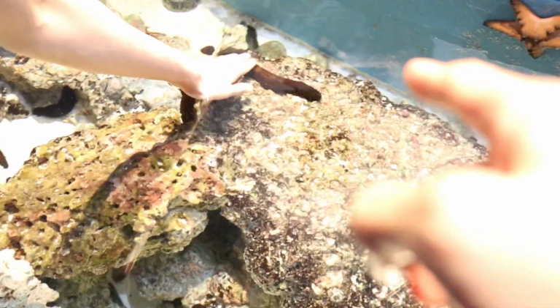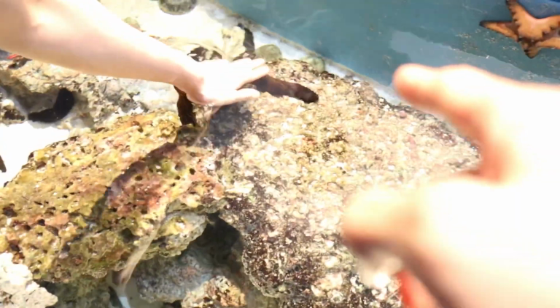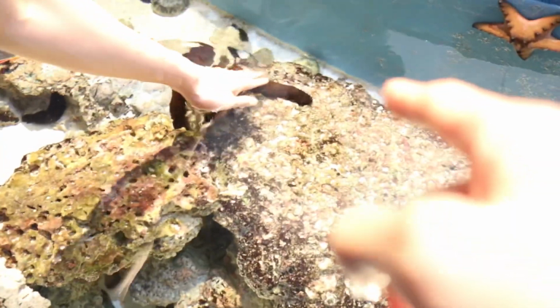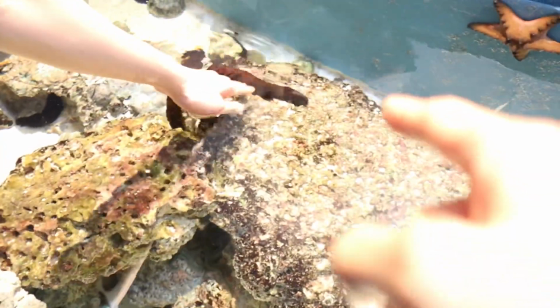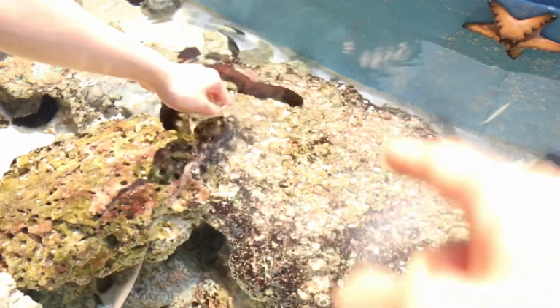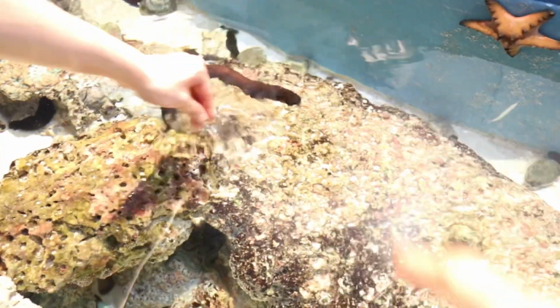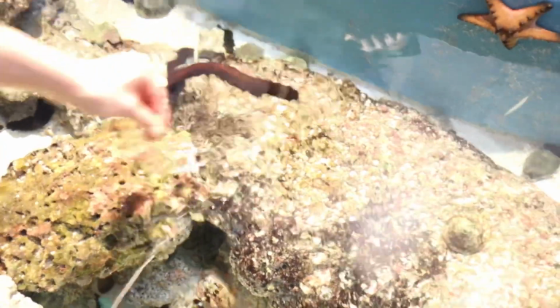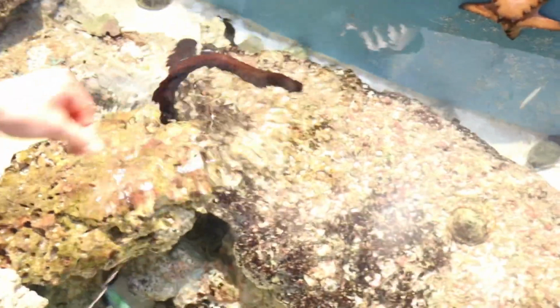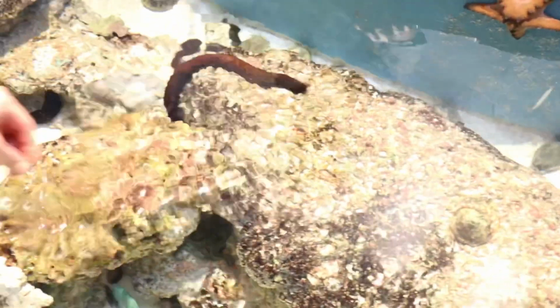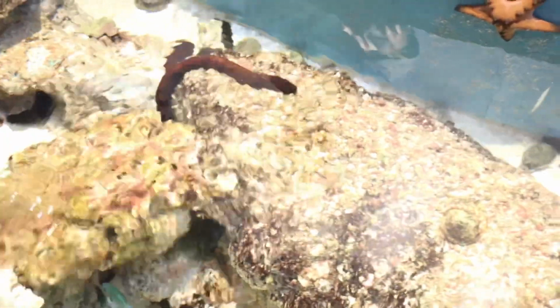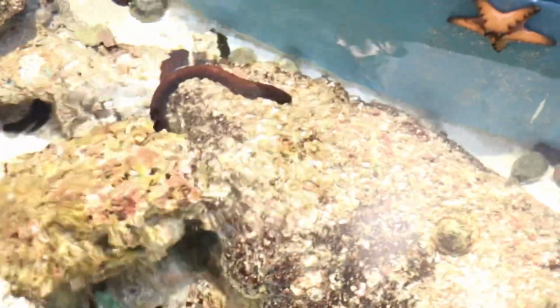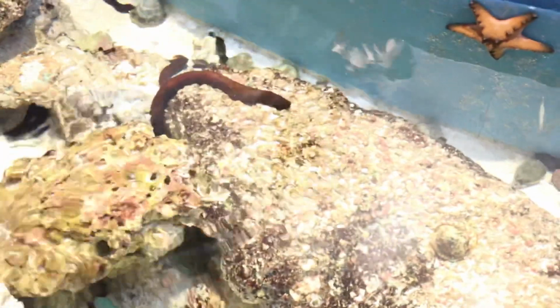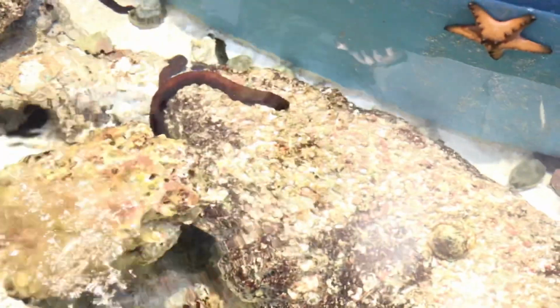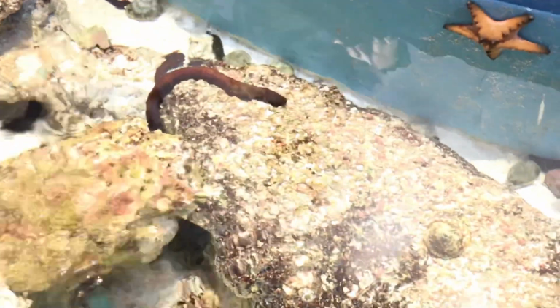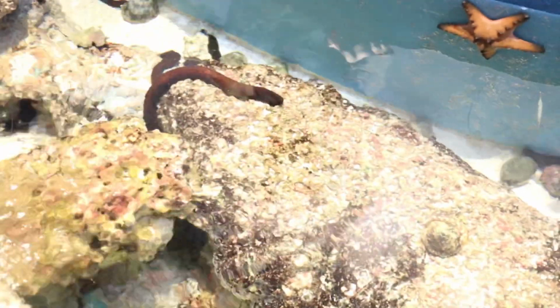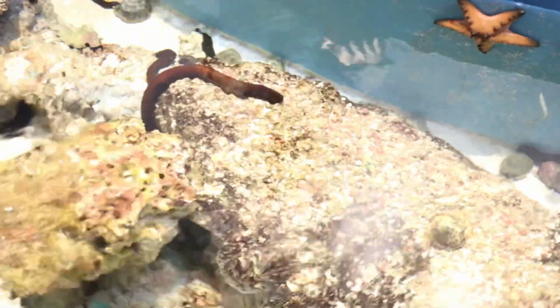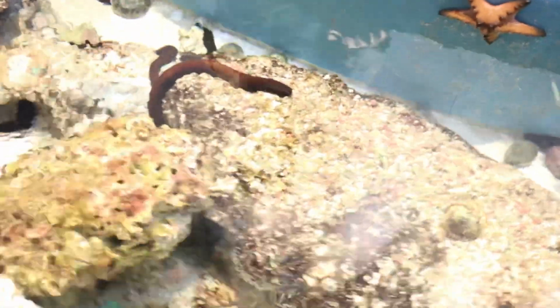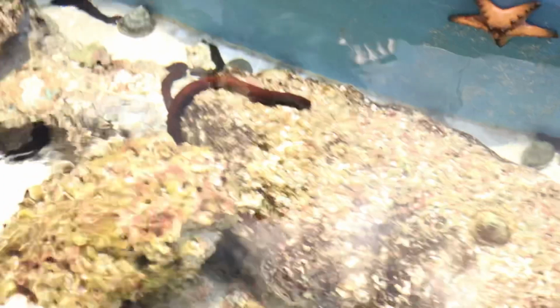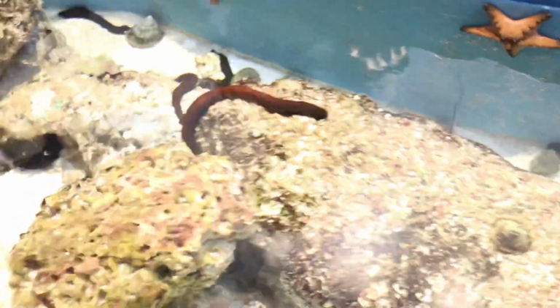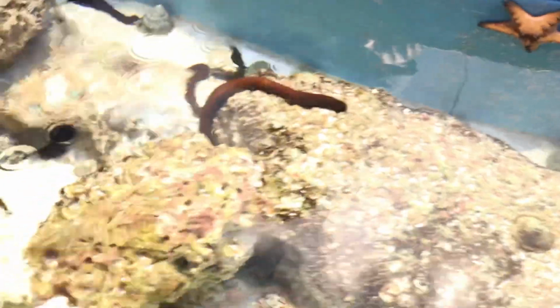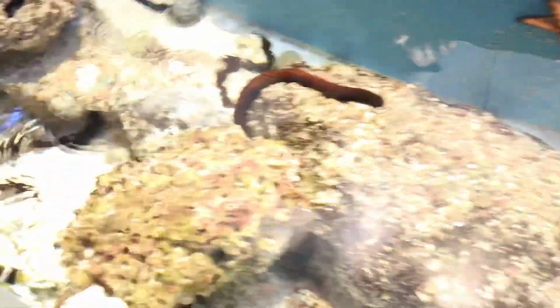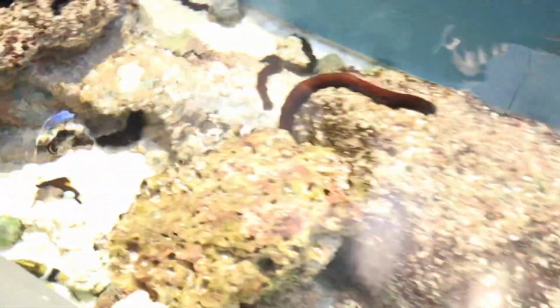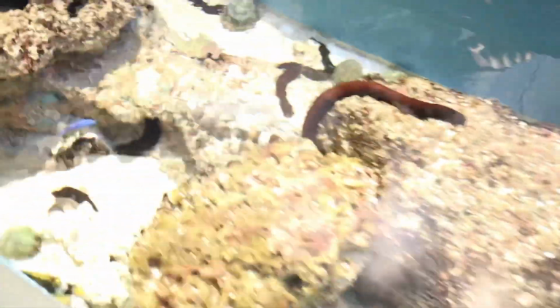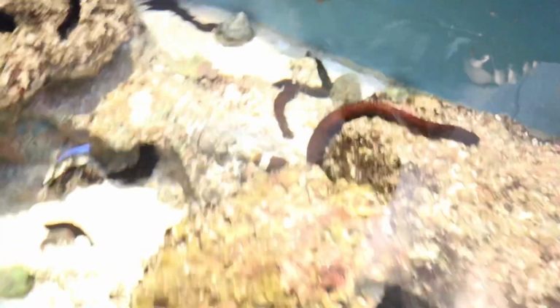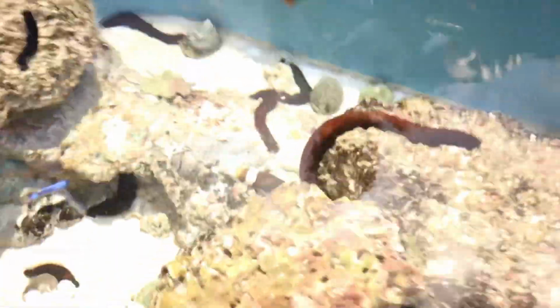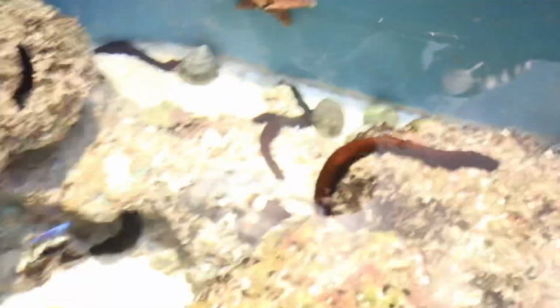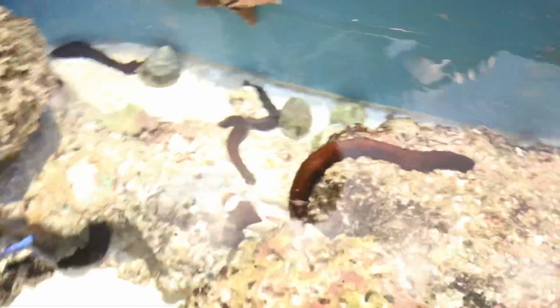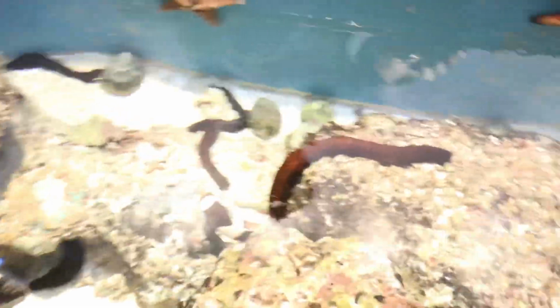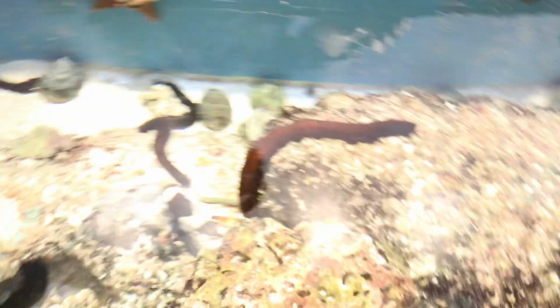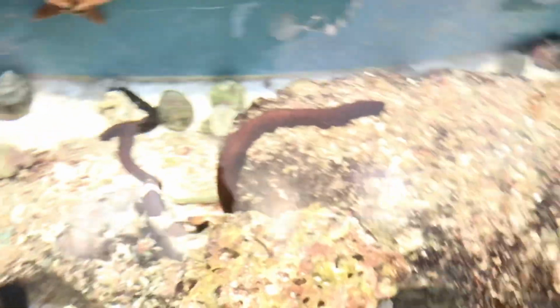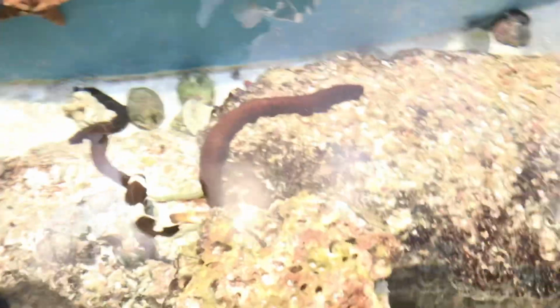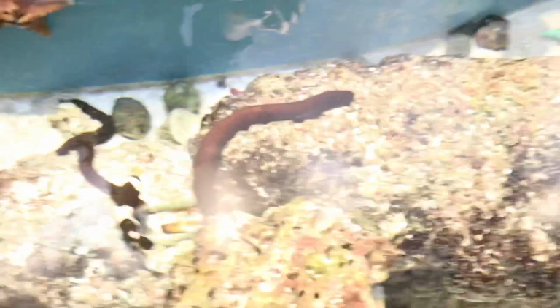Sea cucumber. It's very soft. The soft one is the bad one.